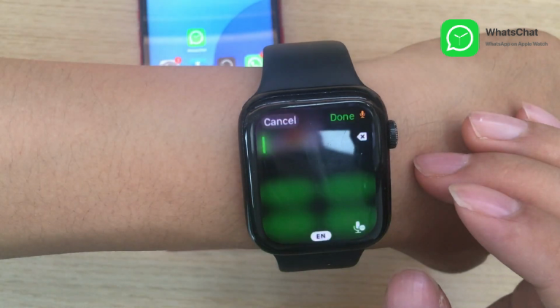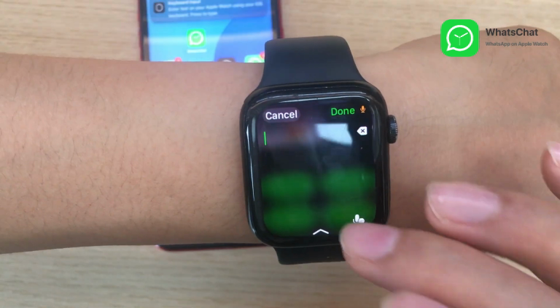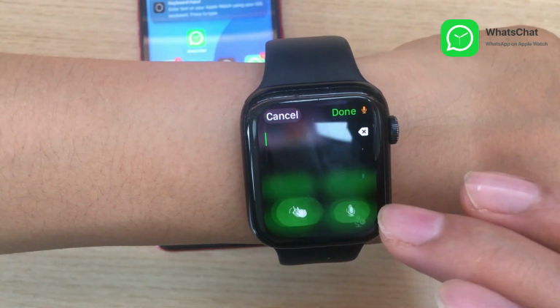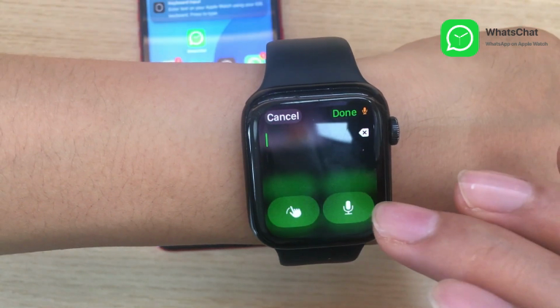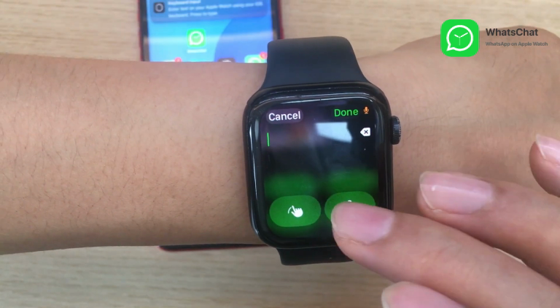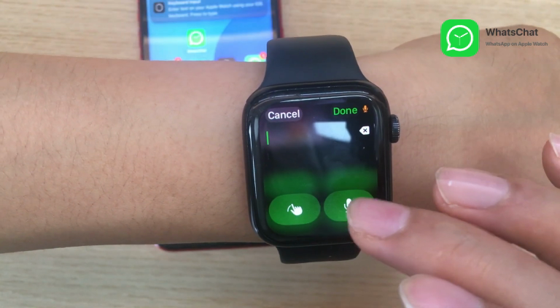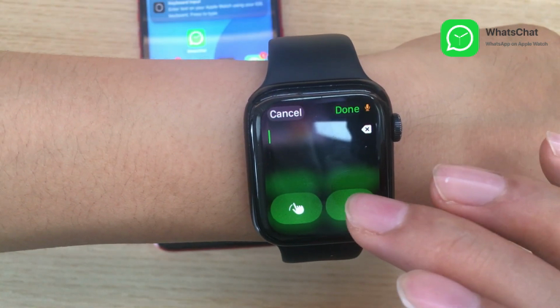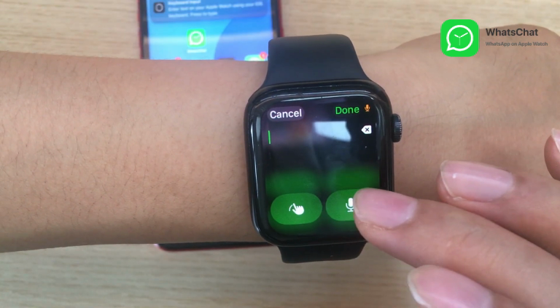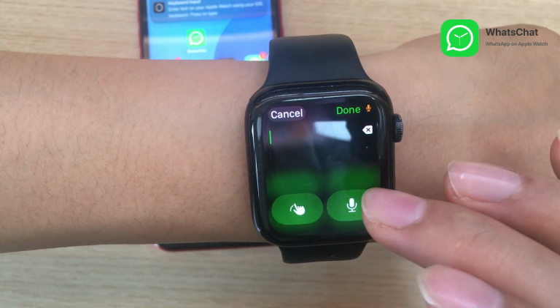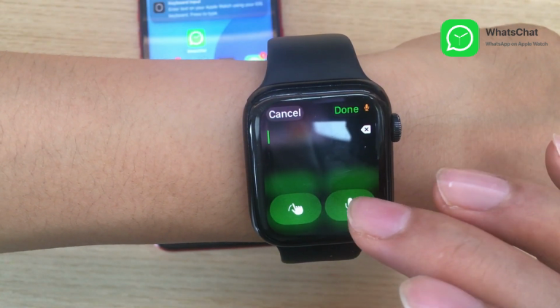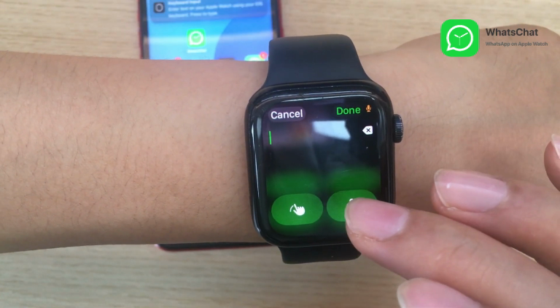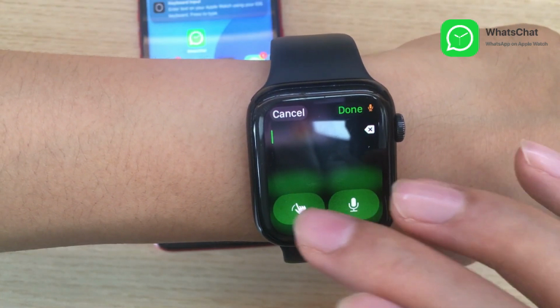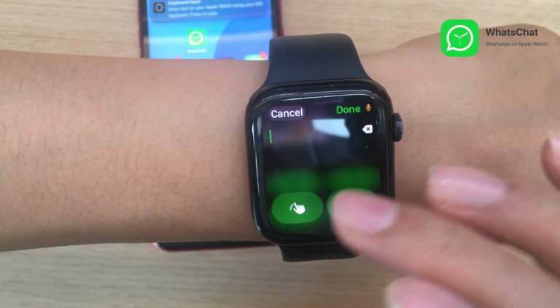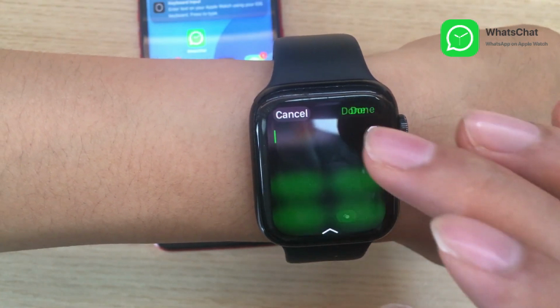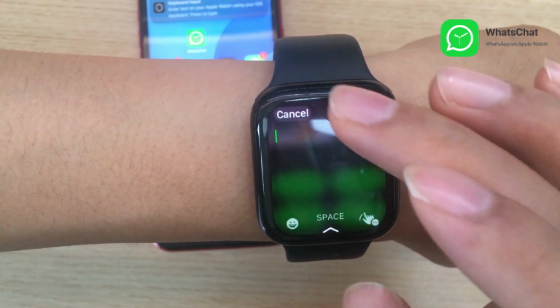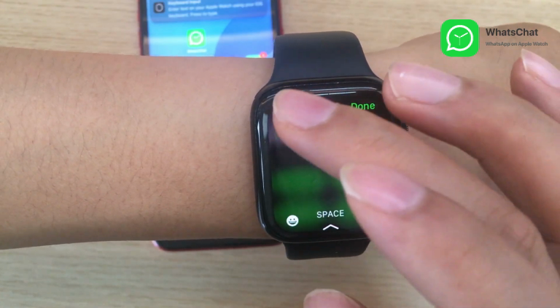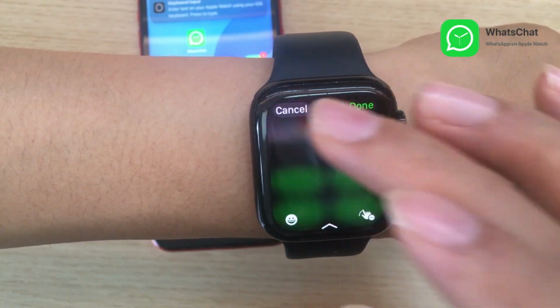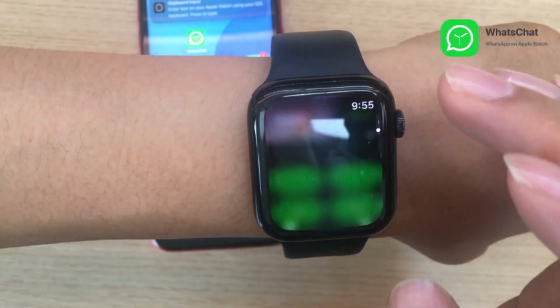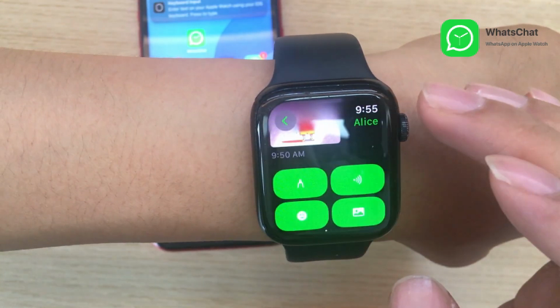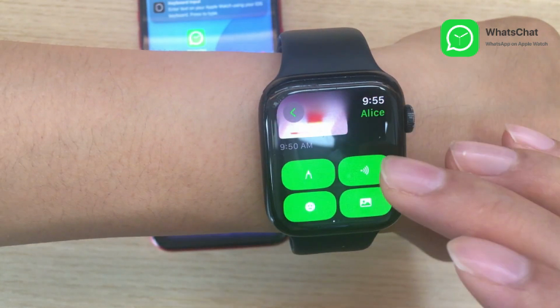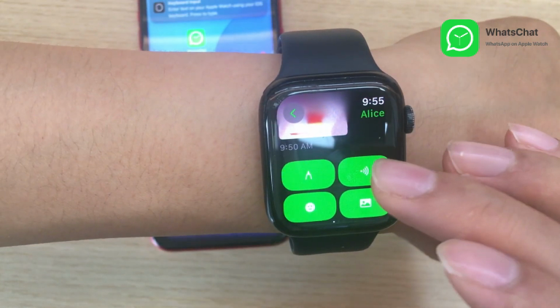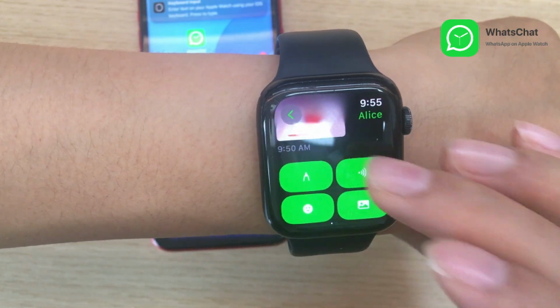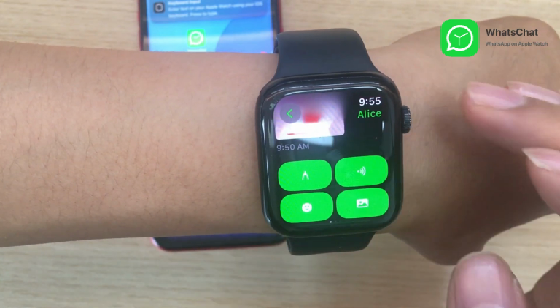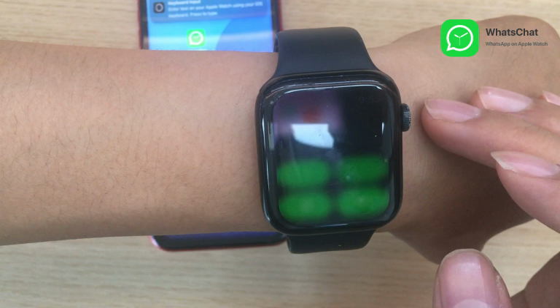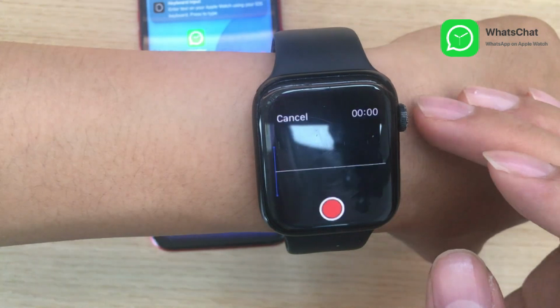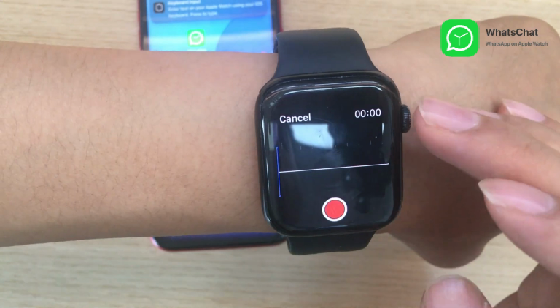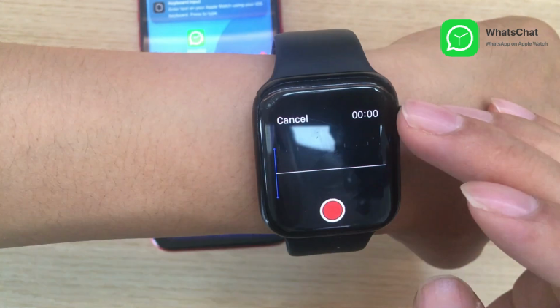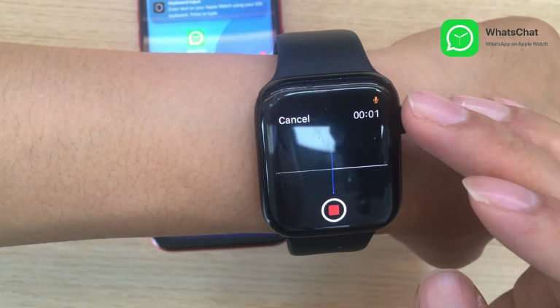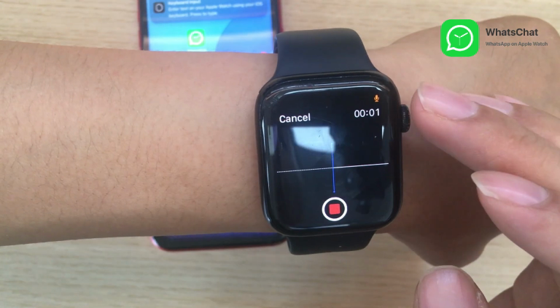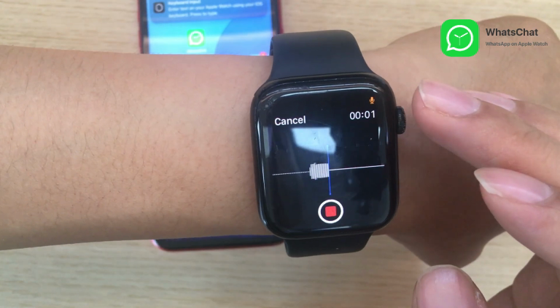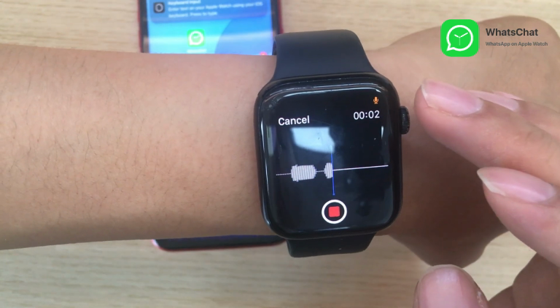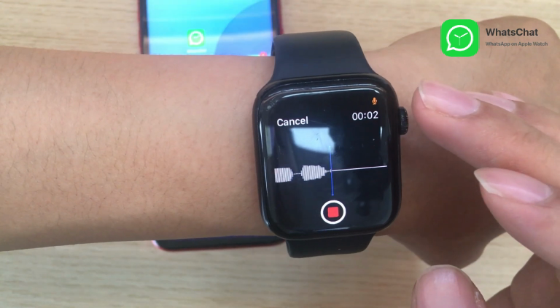You can send text messages using your voice or by scribbling, record and send voice messages, and even send emoji messages.